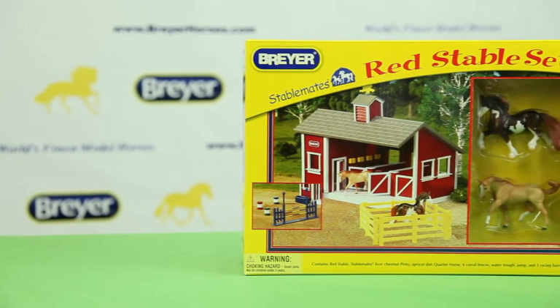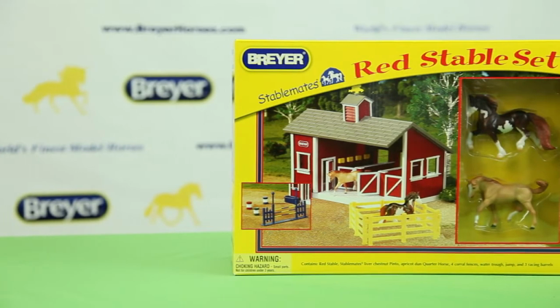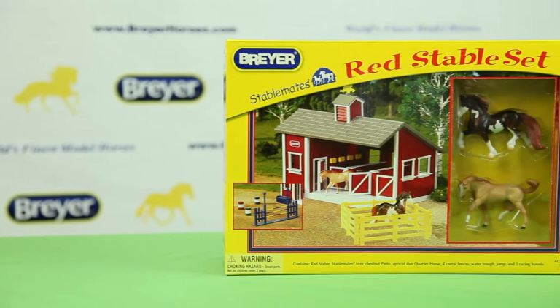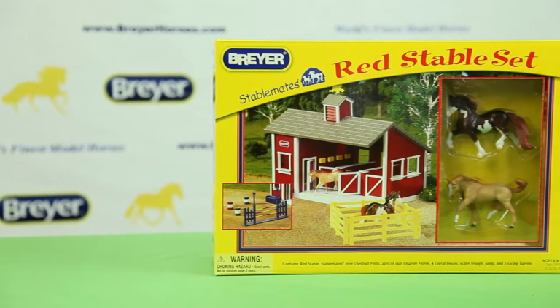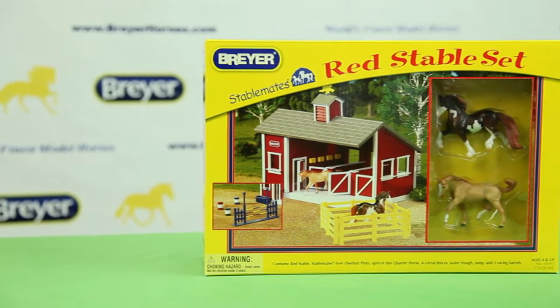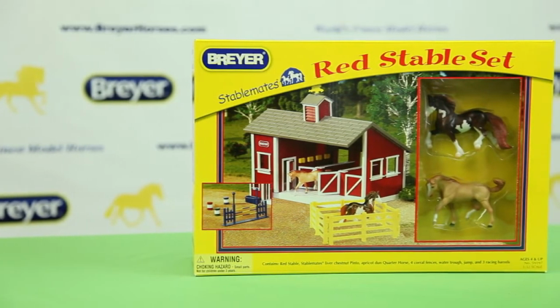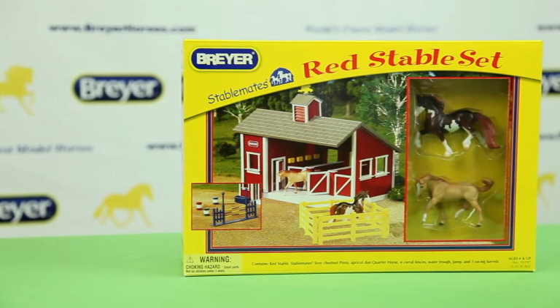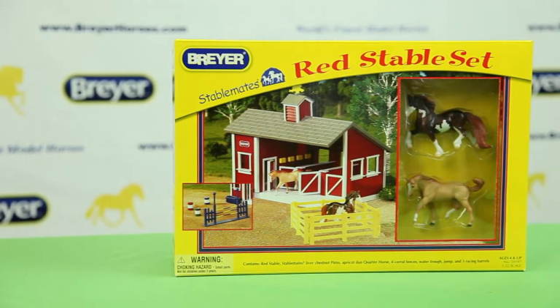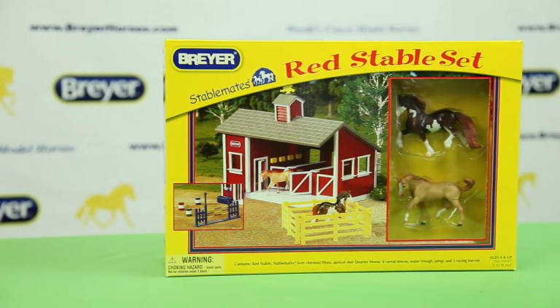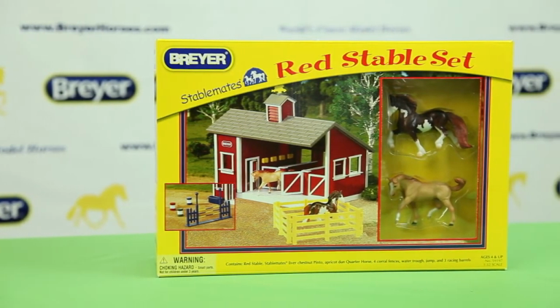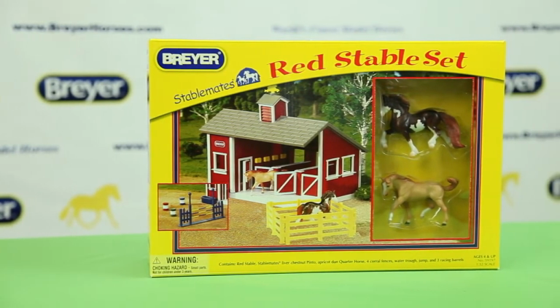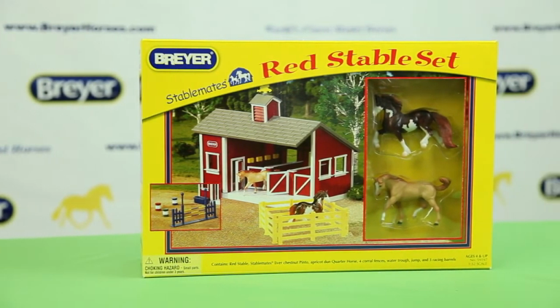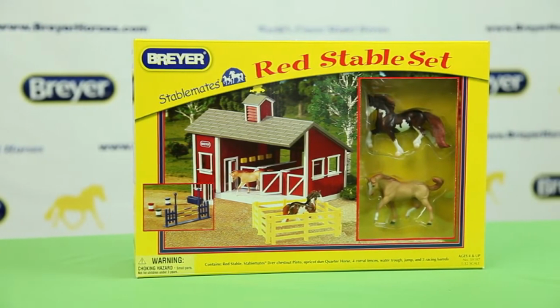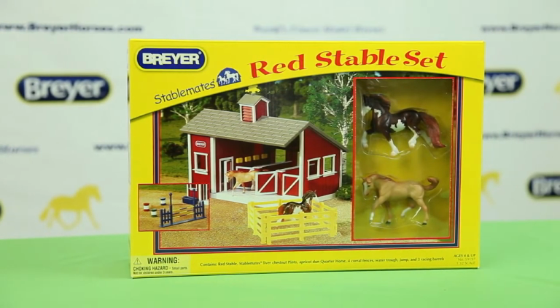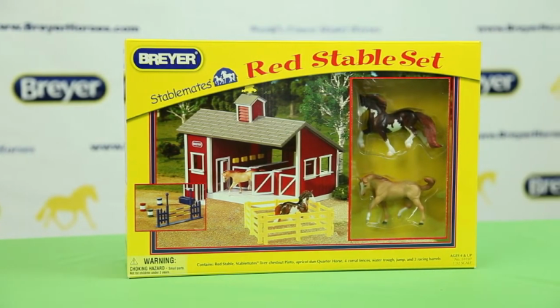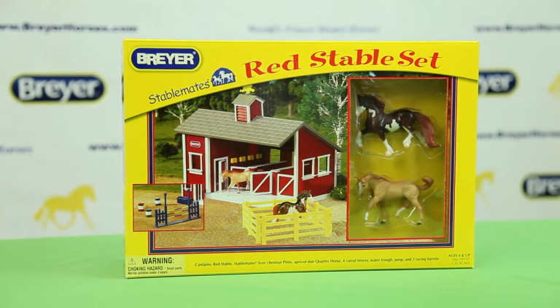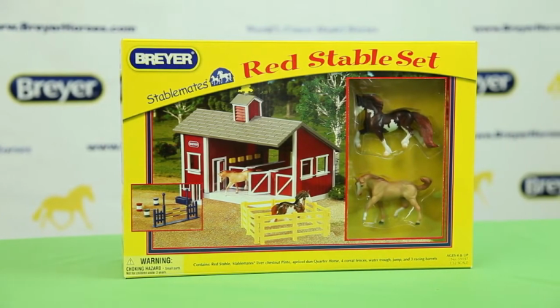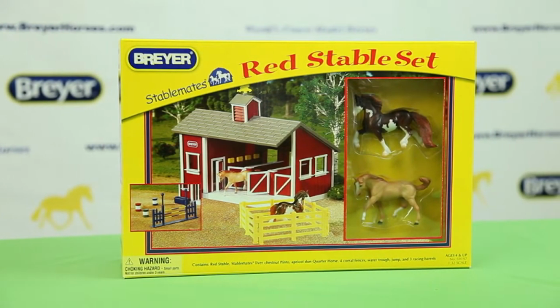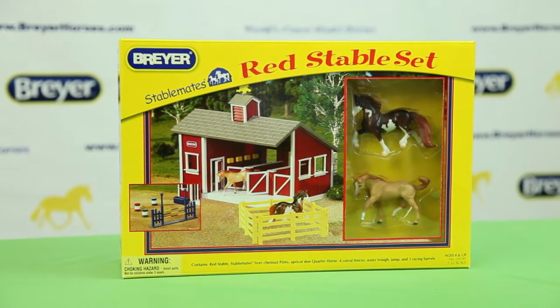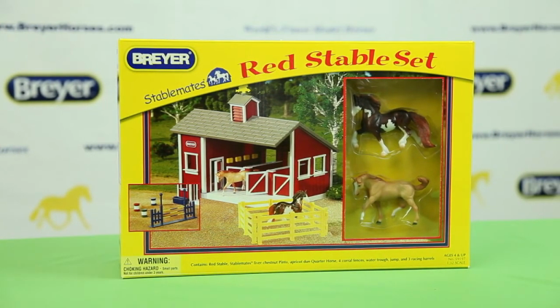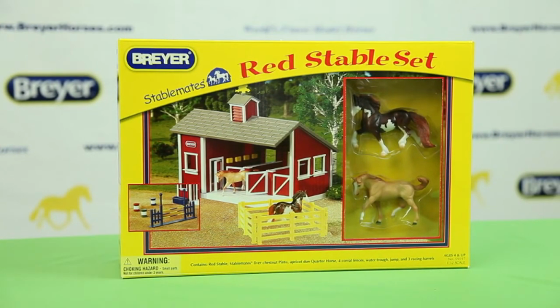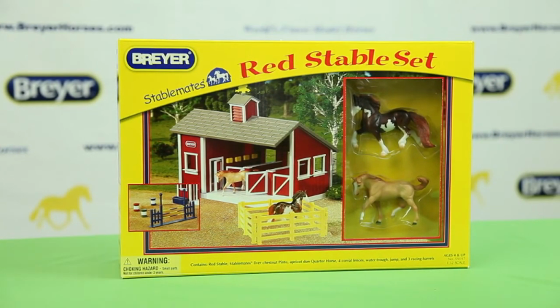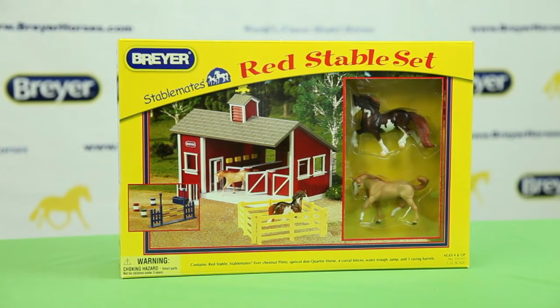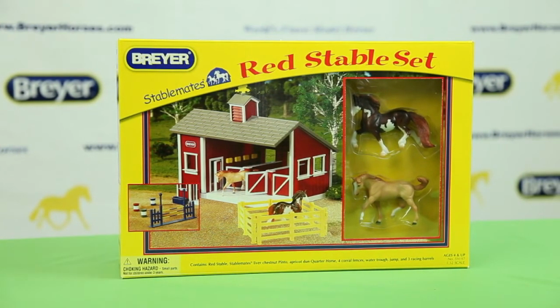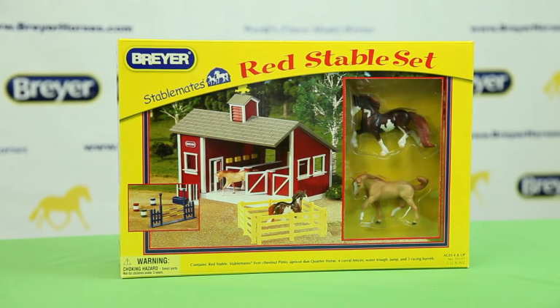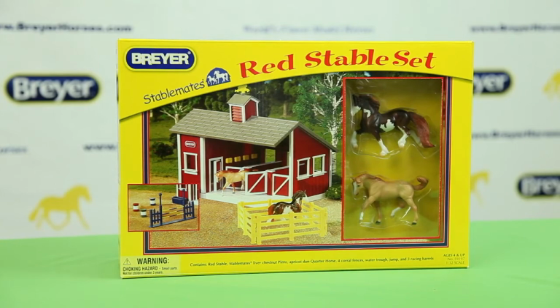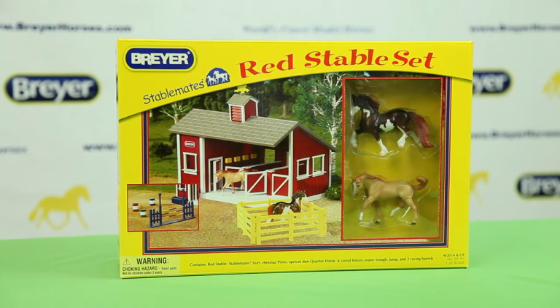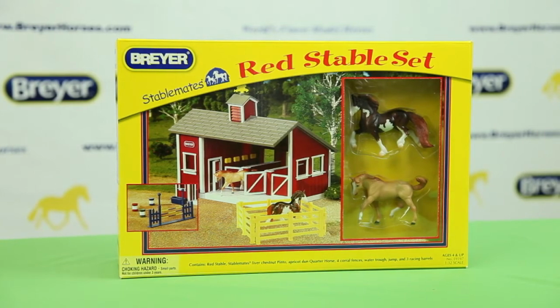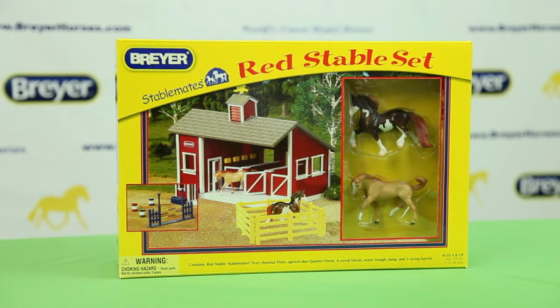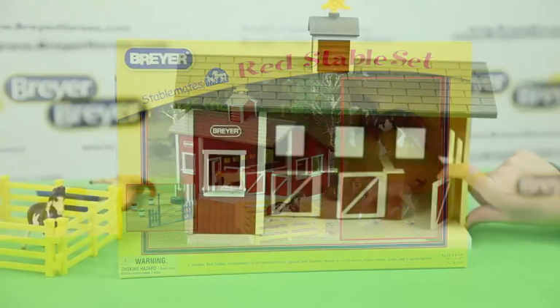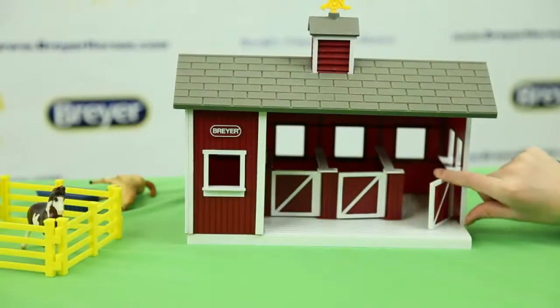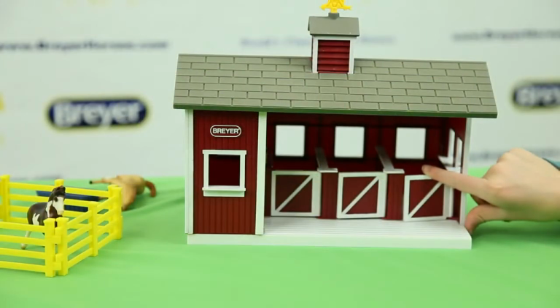This is Breyer's best-selling barn for the last 15 years. Why? Because of all the great features it has.